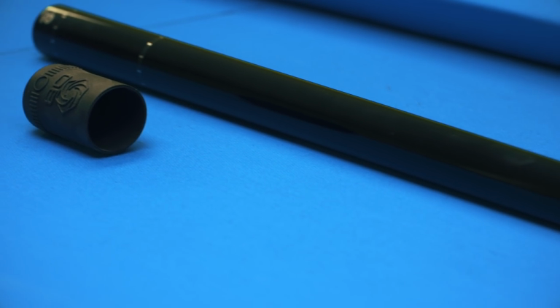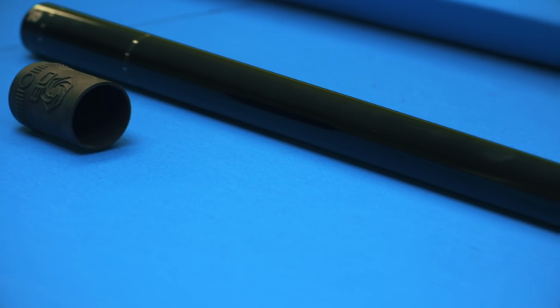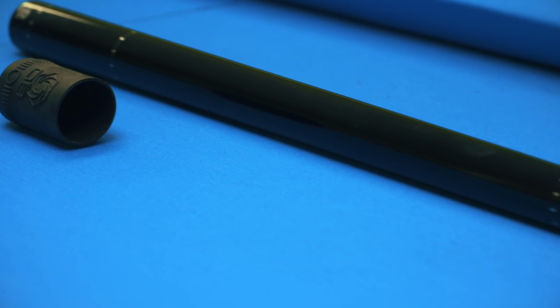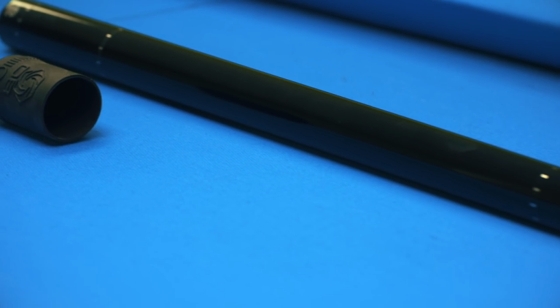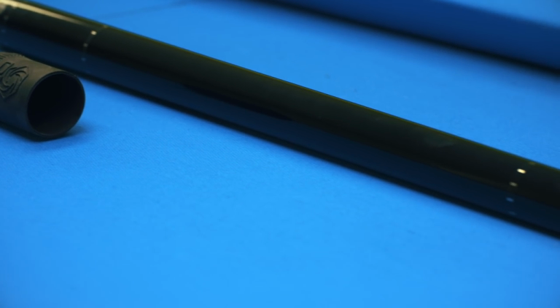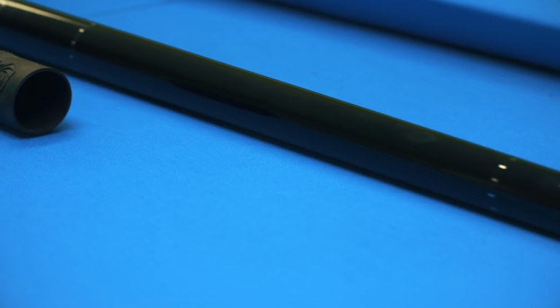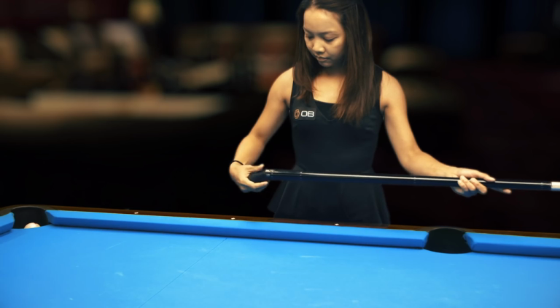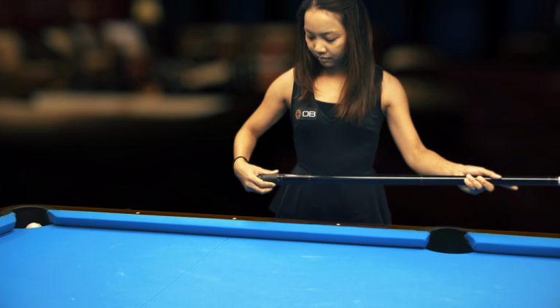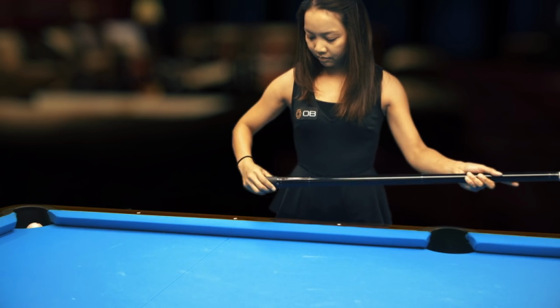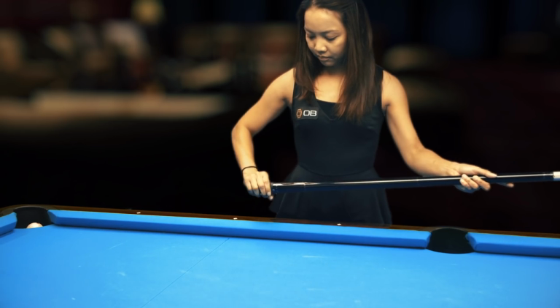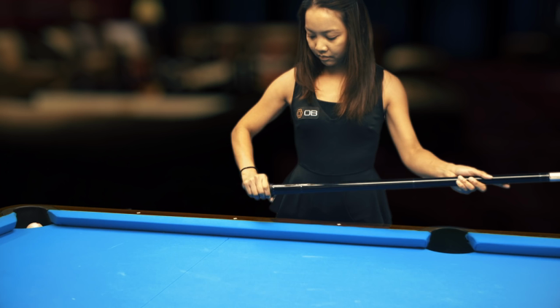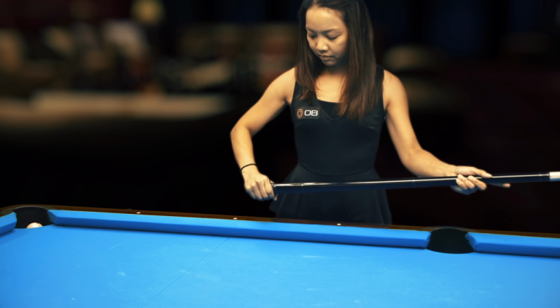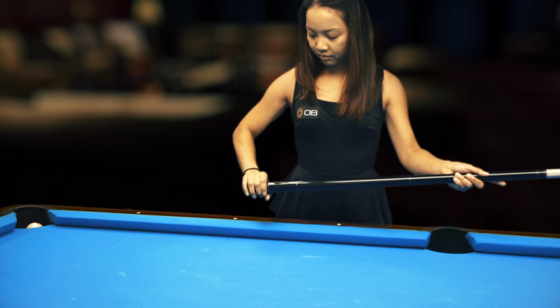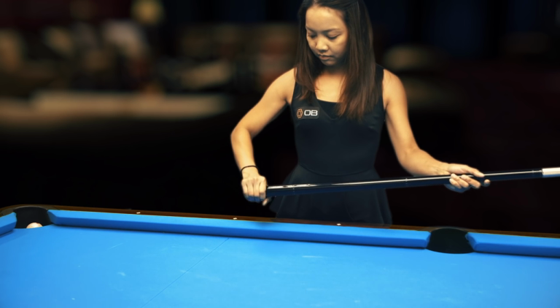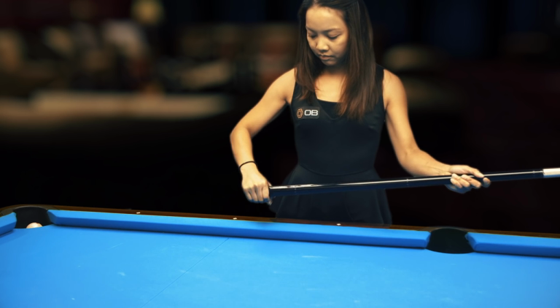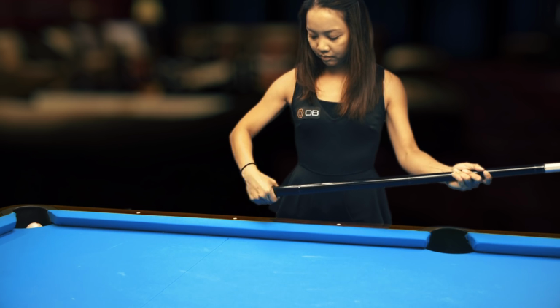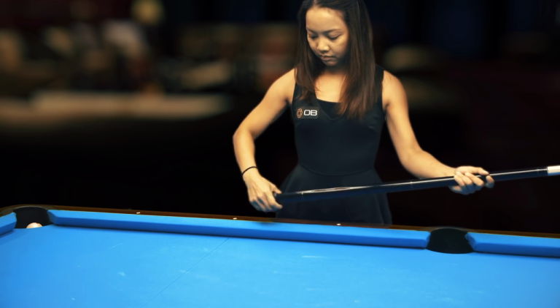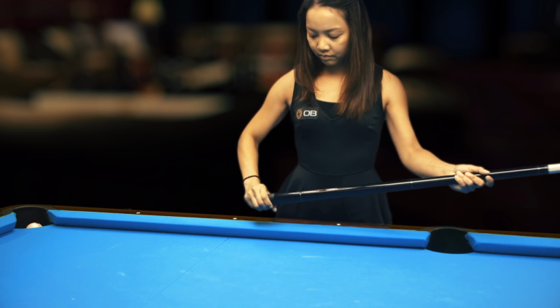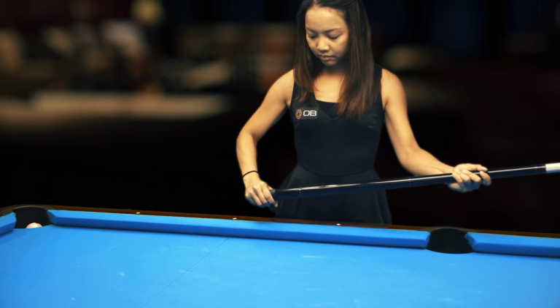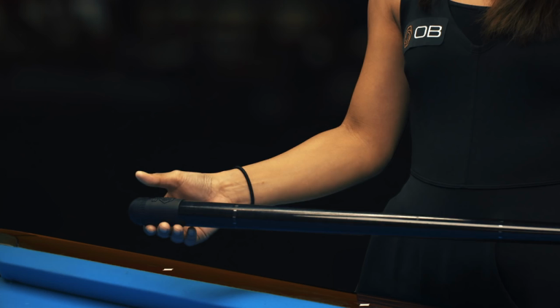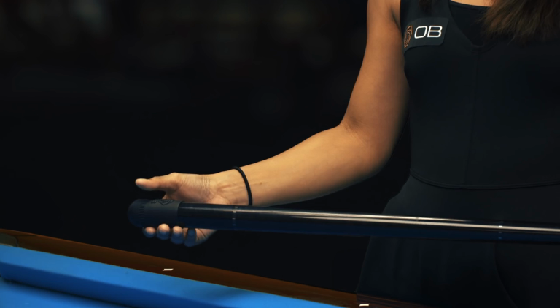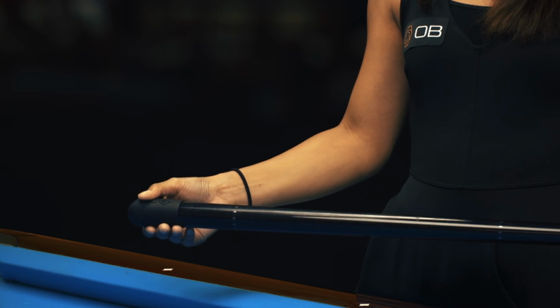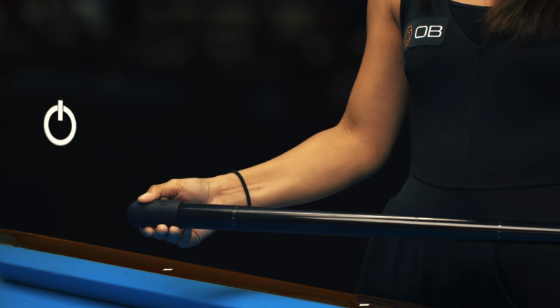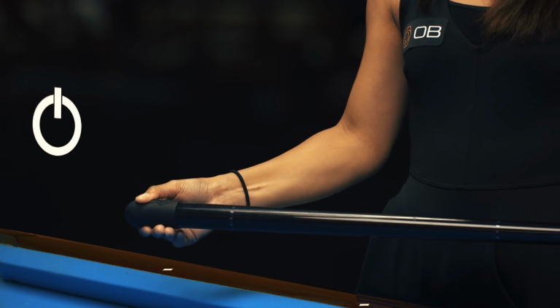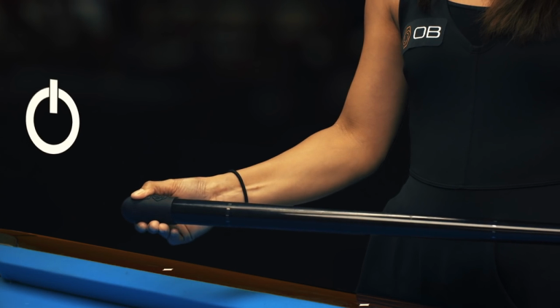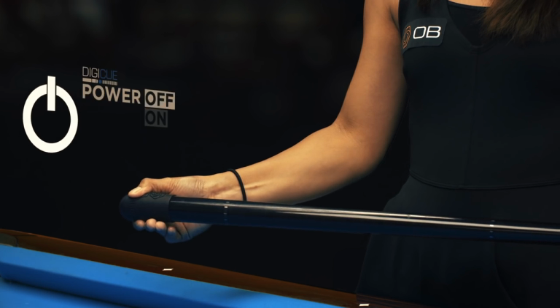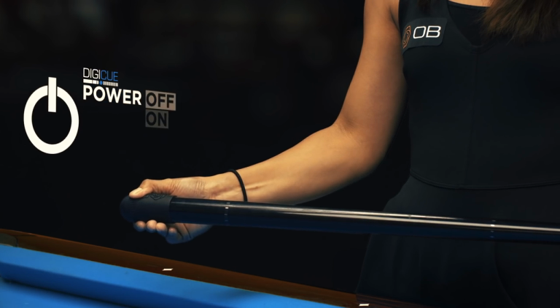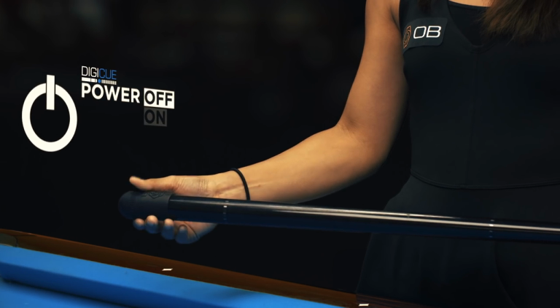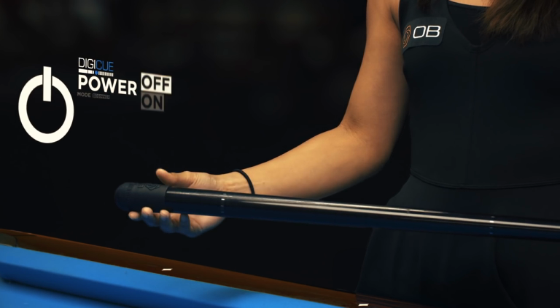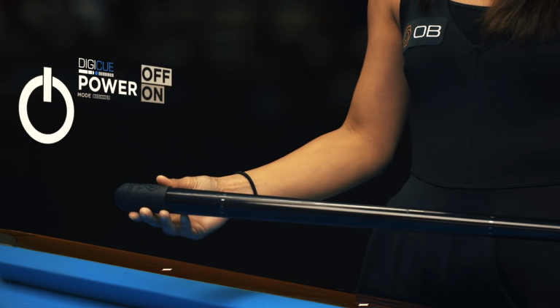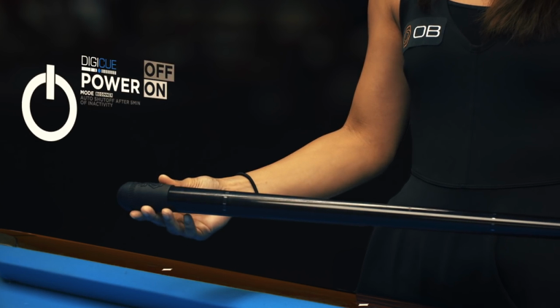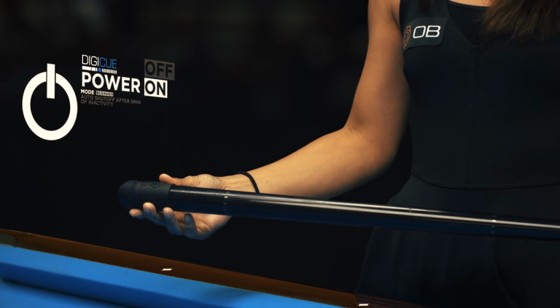Simply slide the Digi-Cue onto the butt end of your cue, push the power button, and then play the game of your choice.